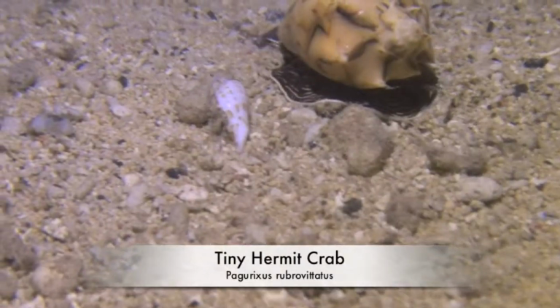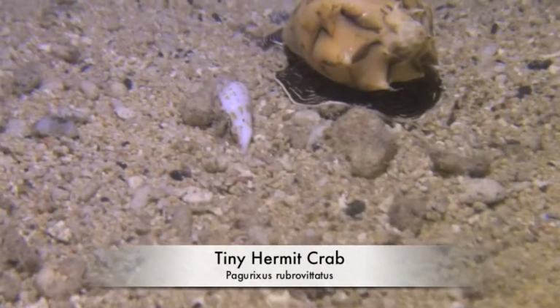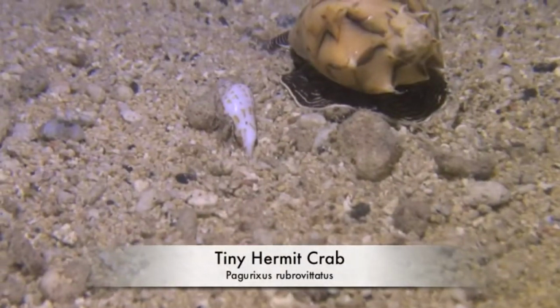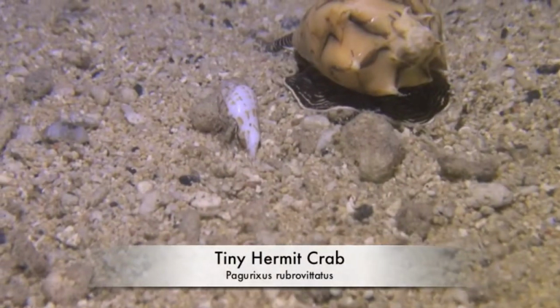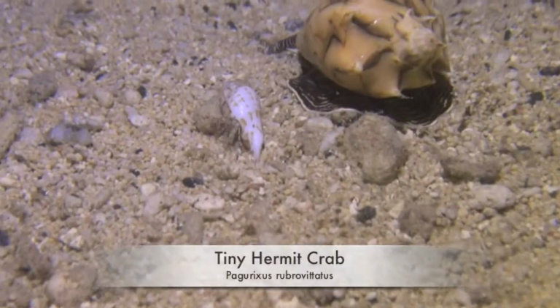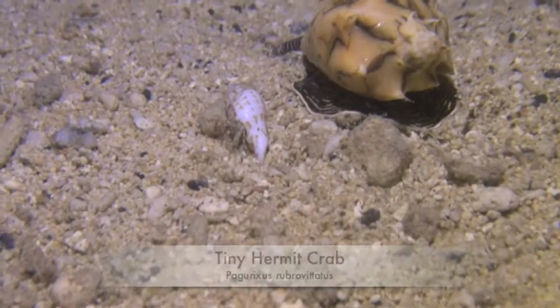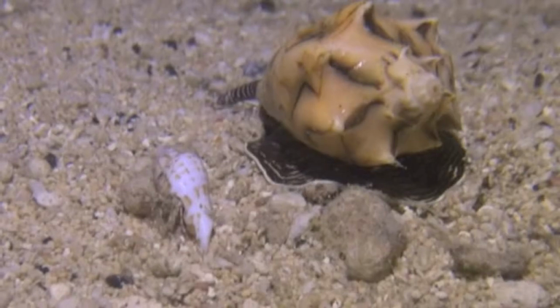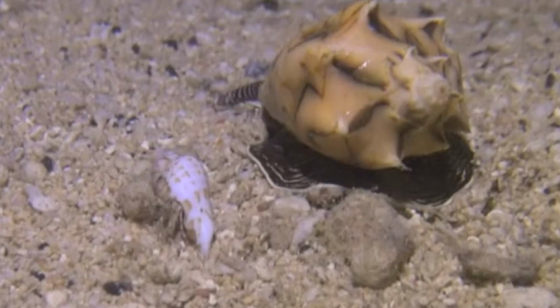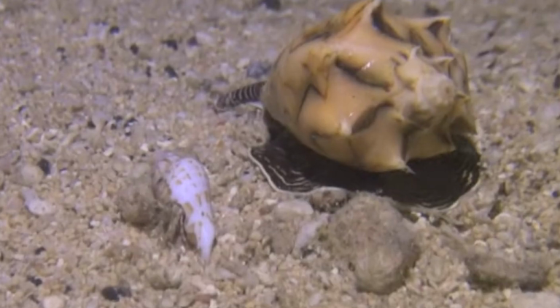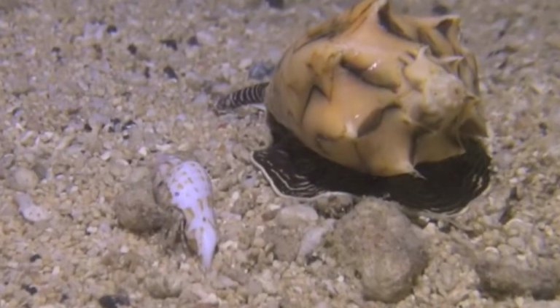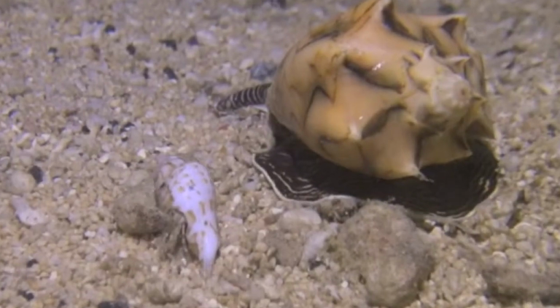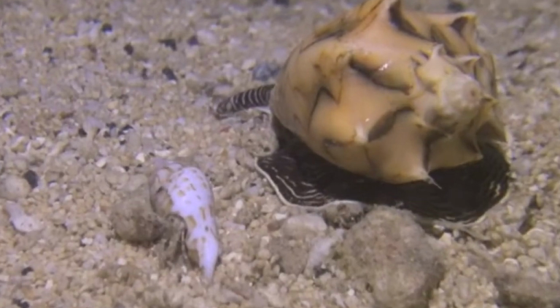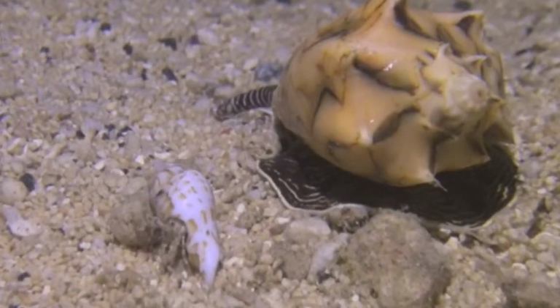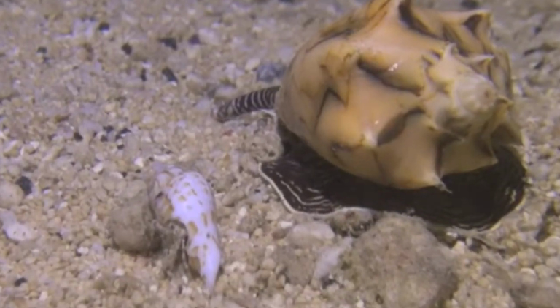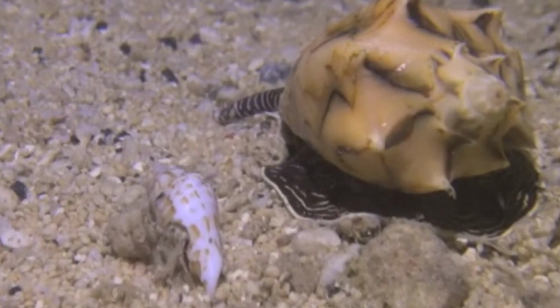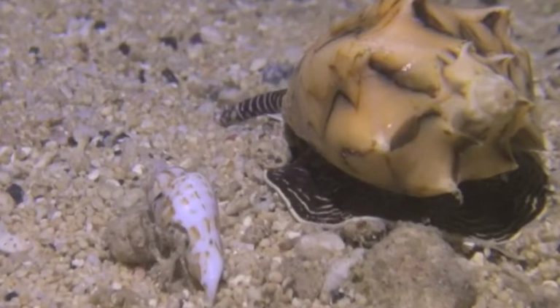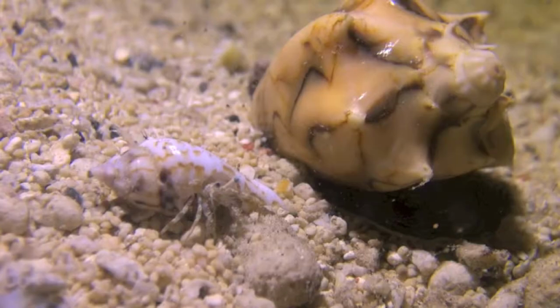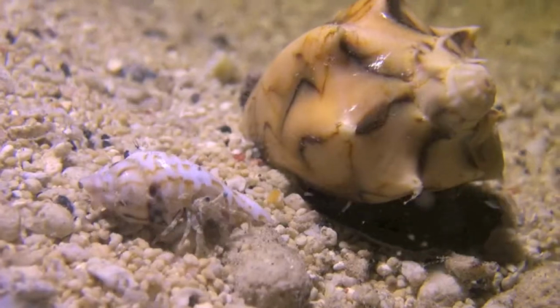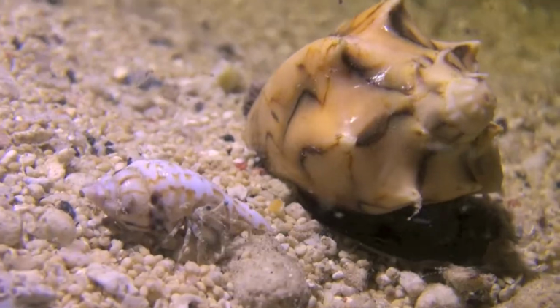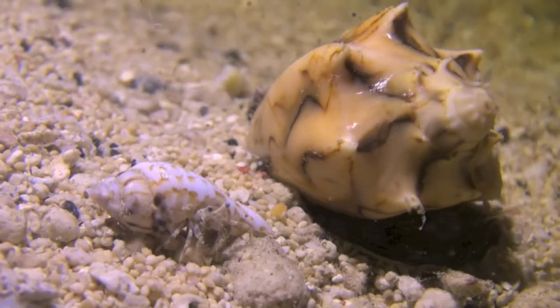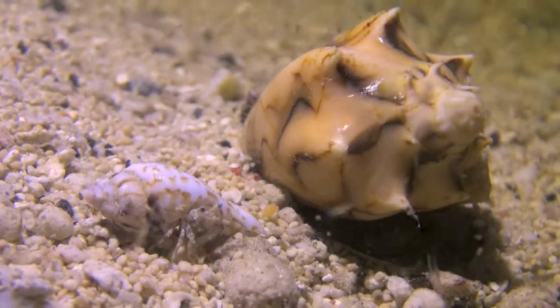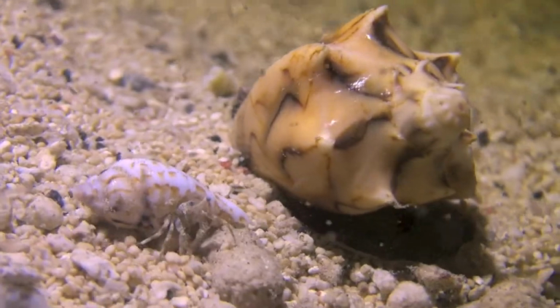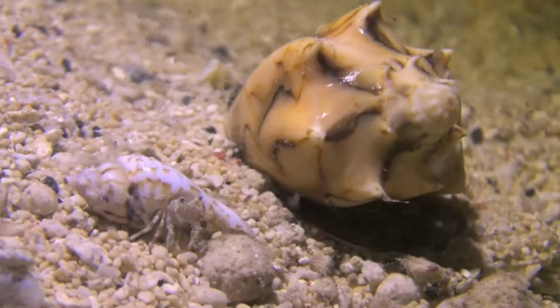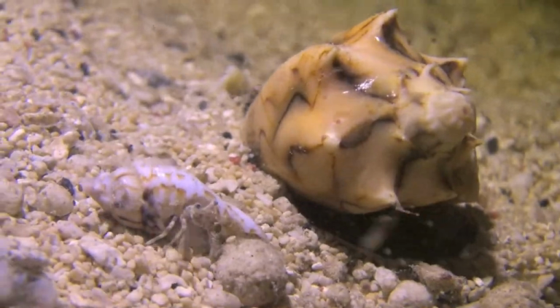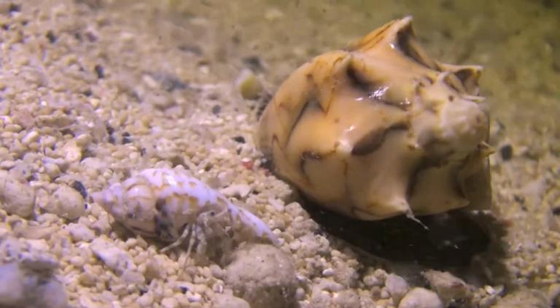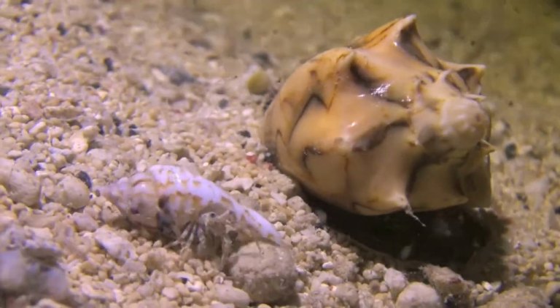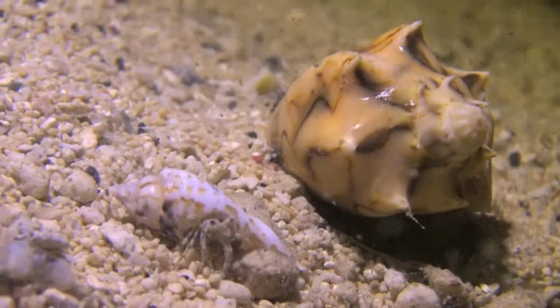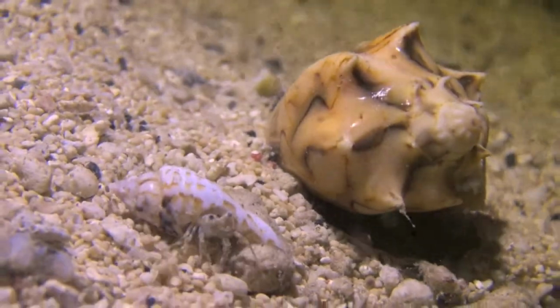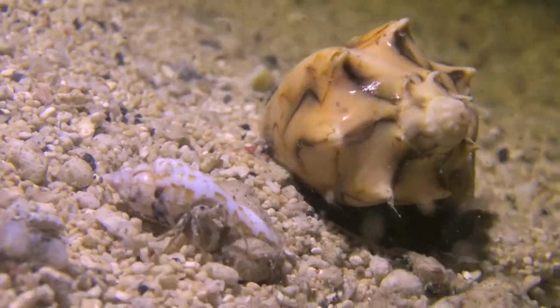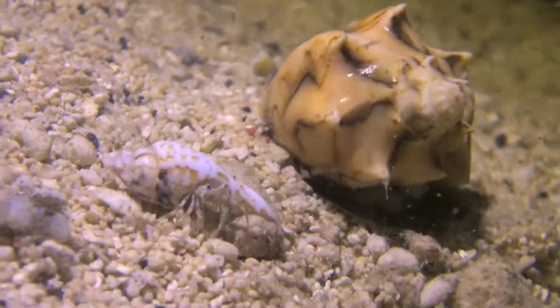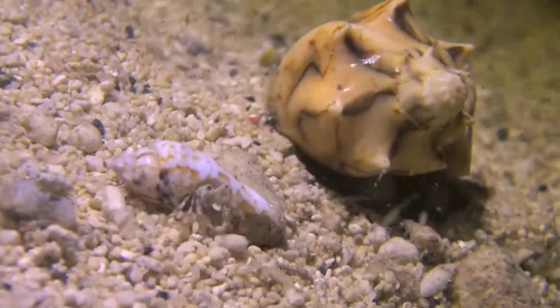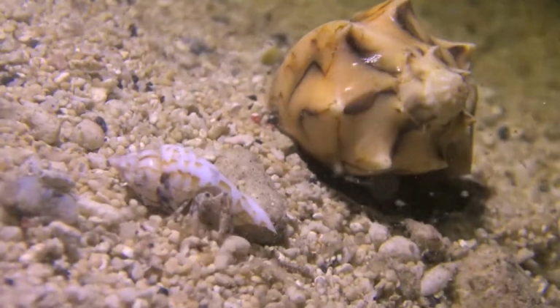This tiny hermit crab is very small, especially if you compare it to the snail next to it.